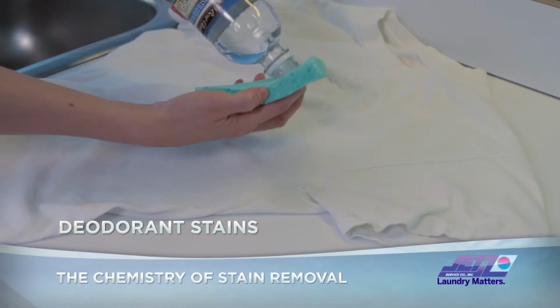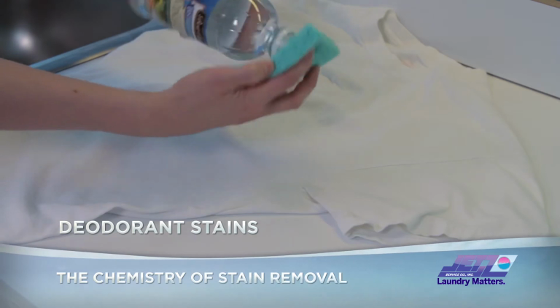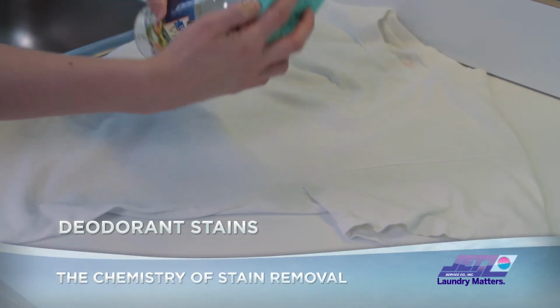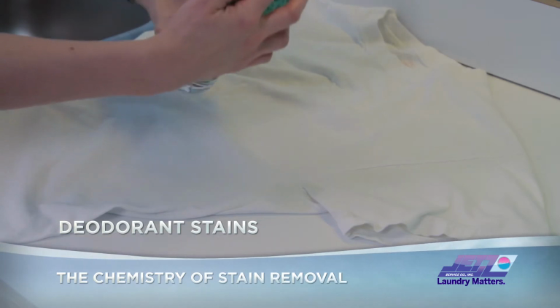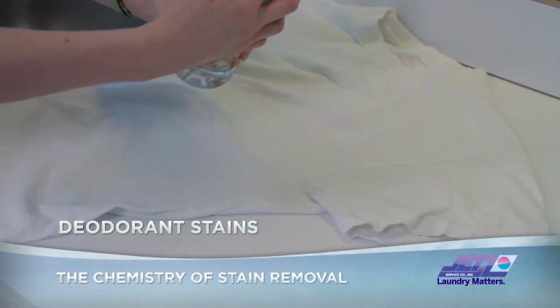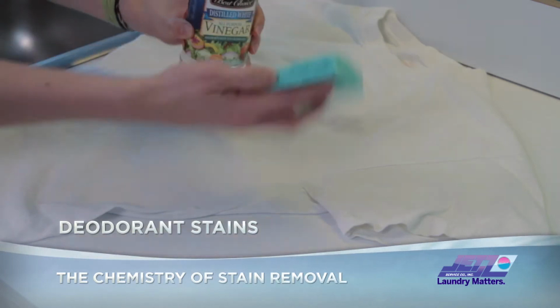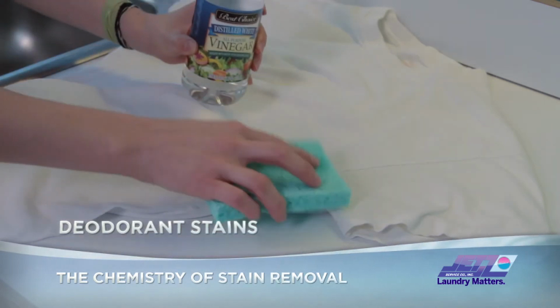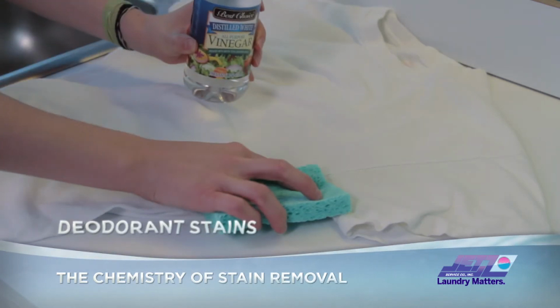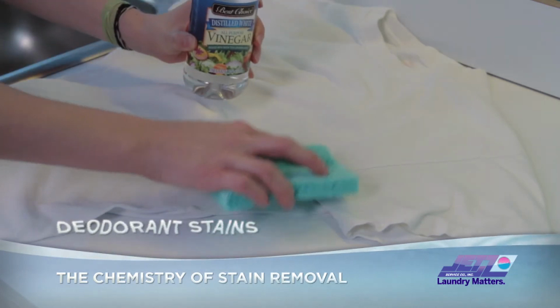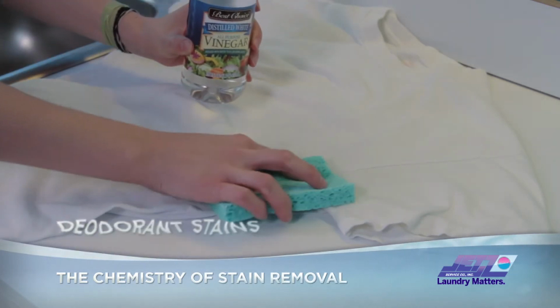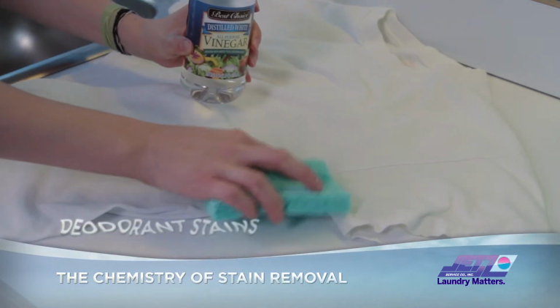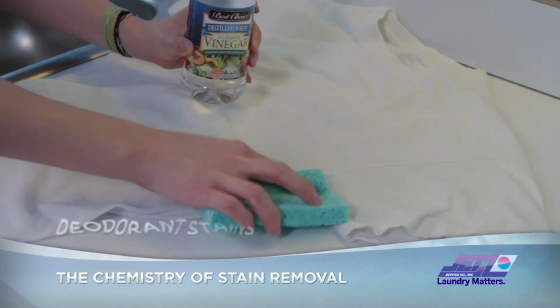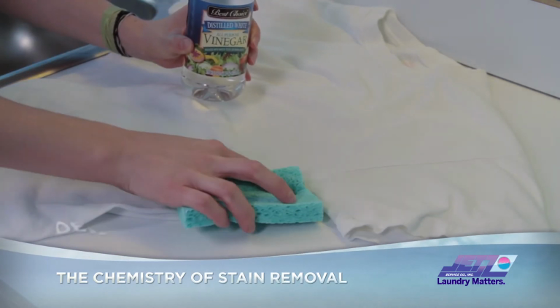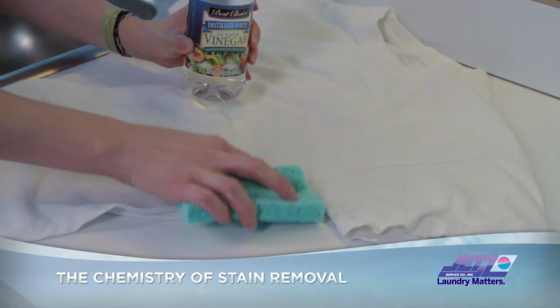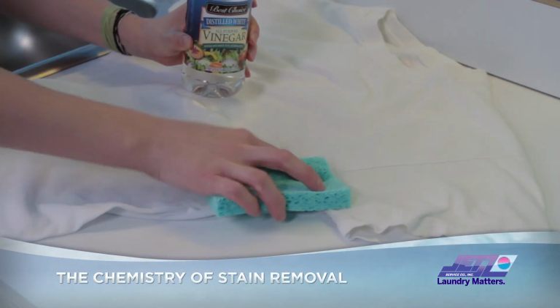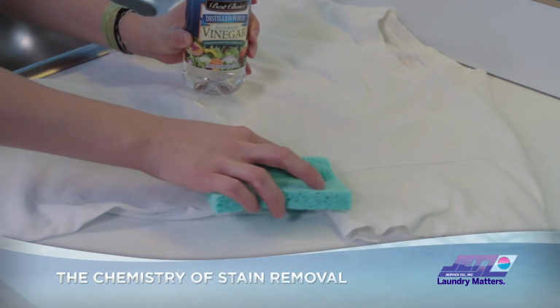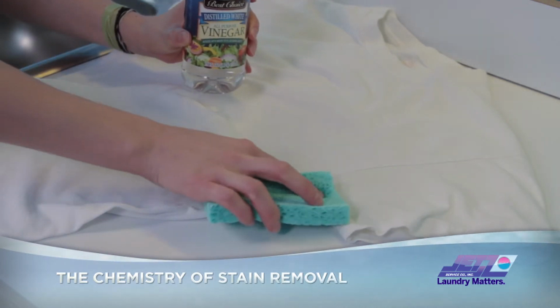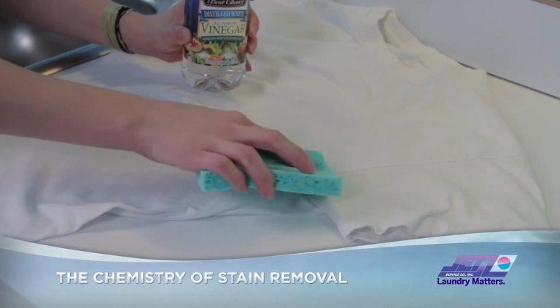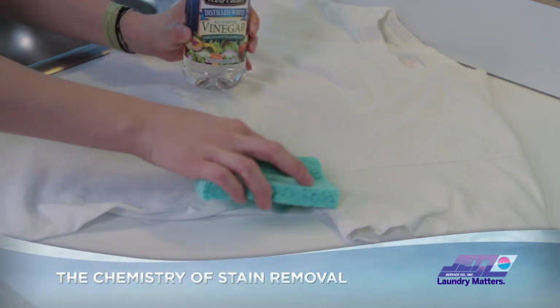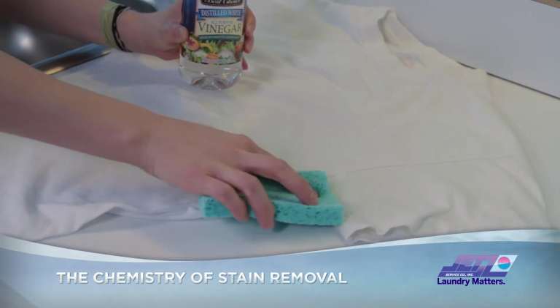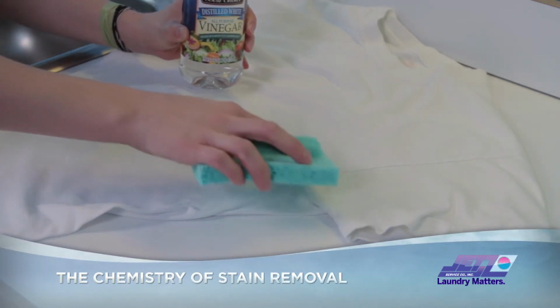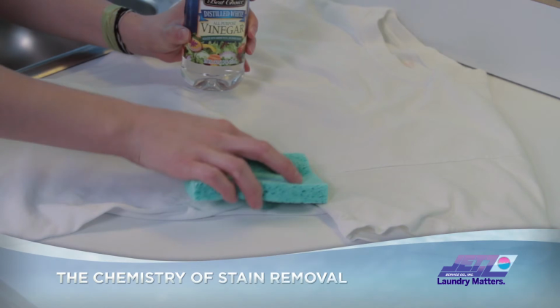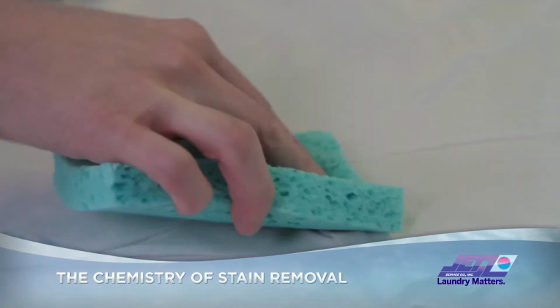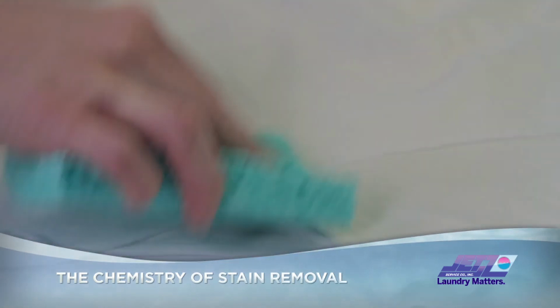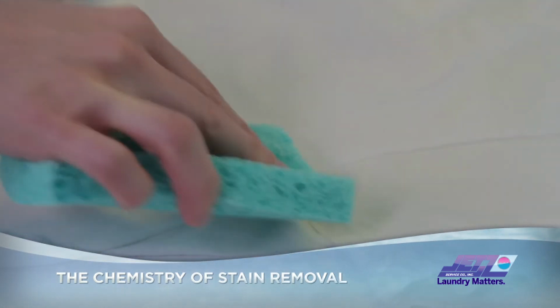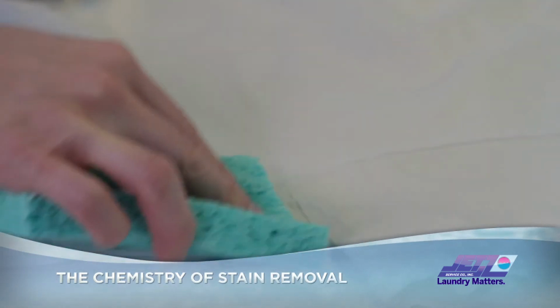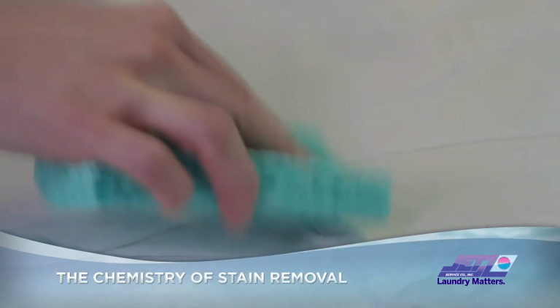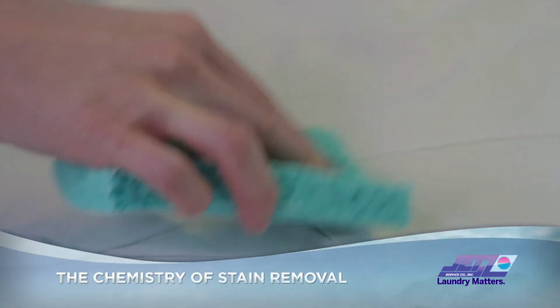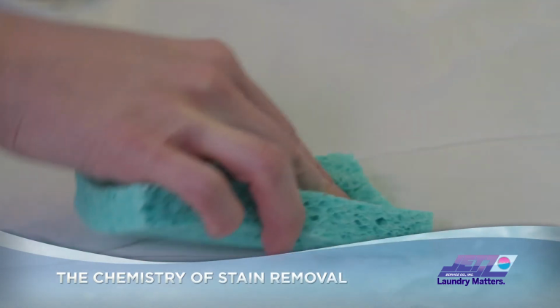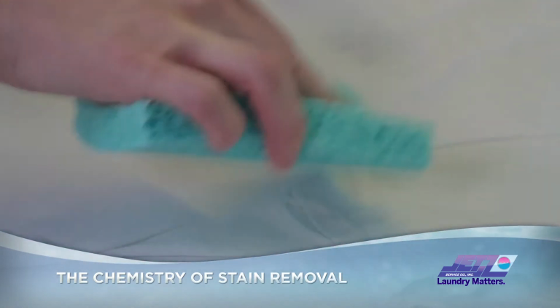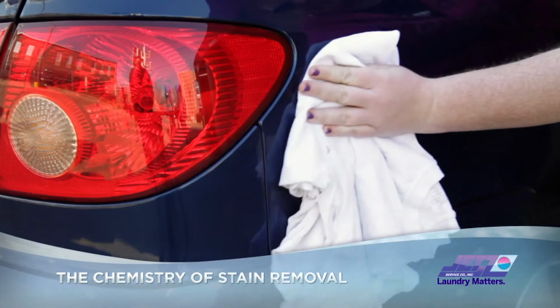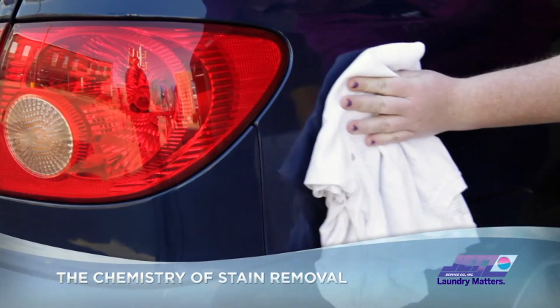First, try sponging the armpit stains with full-strength household vinegar and wash. If you can't get the stain out, it's time to repurpose your tee.